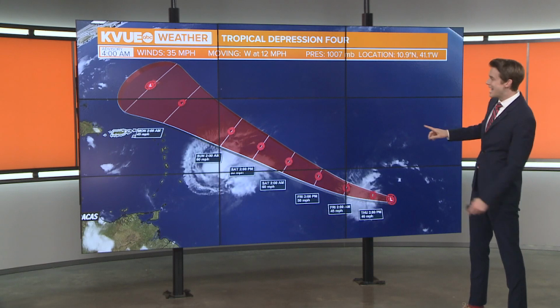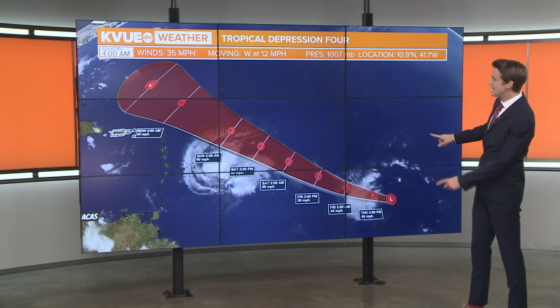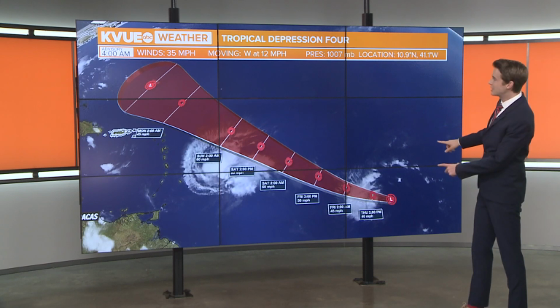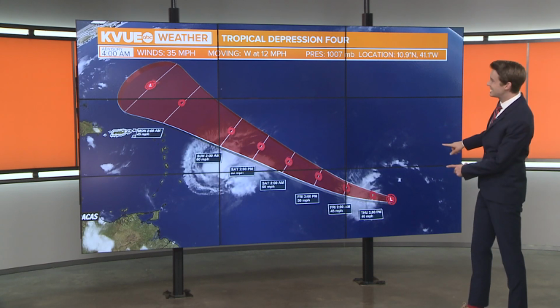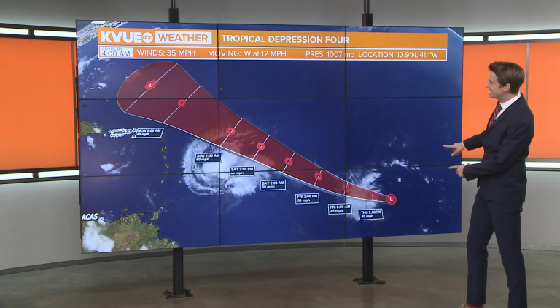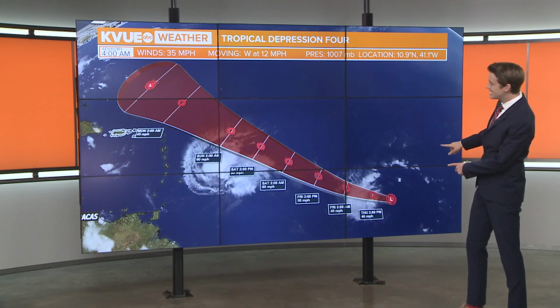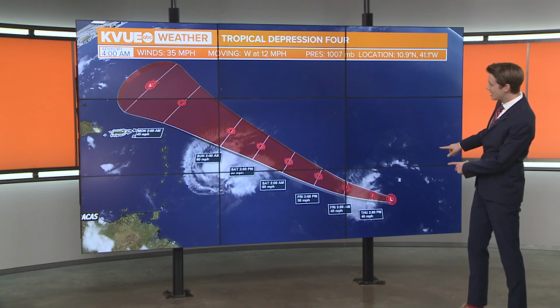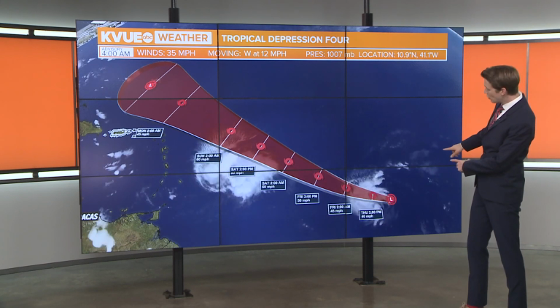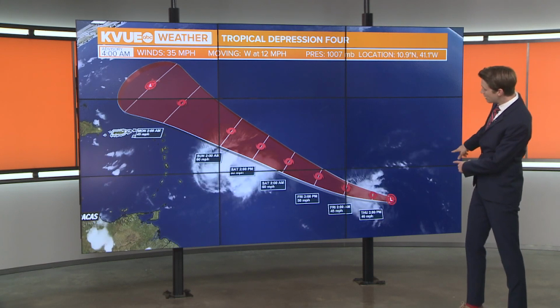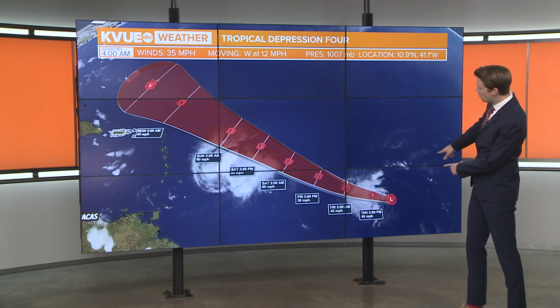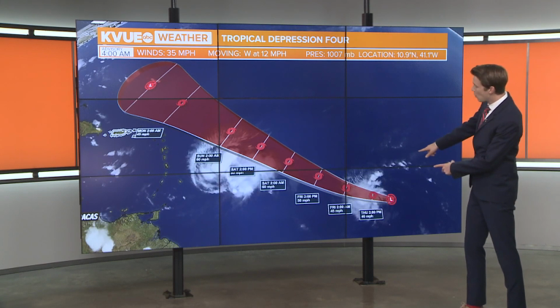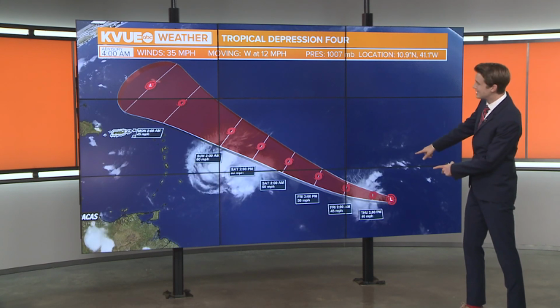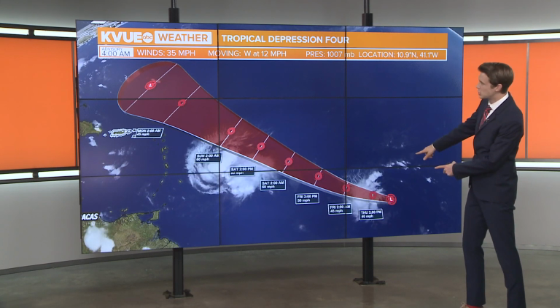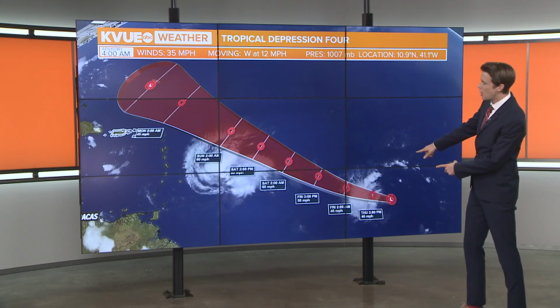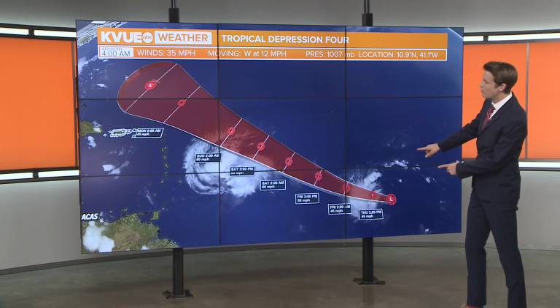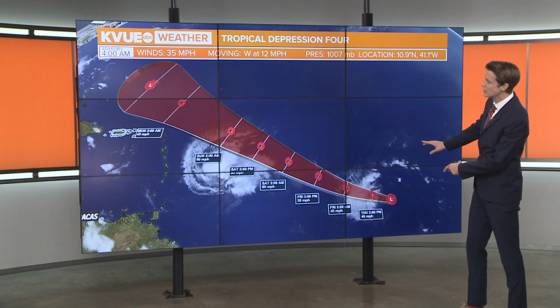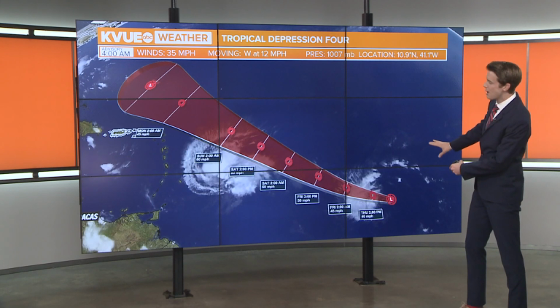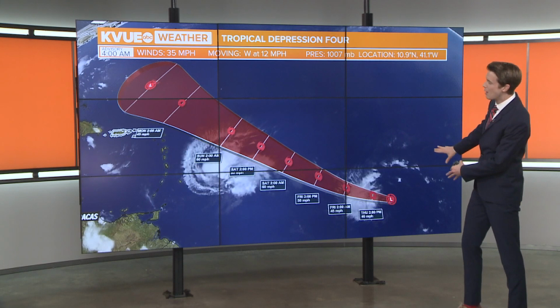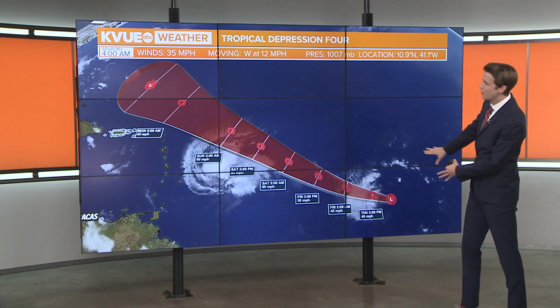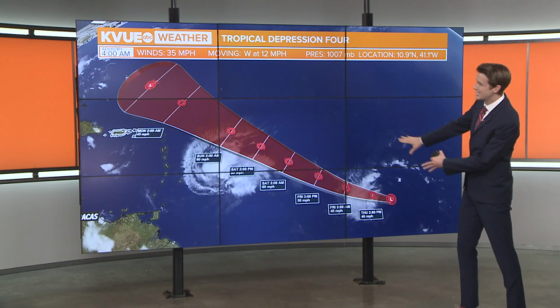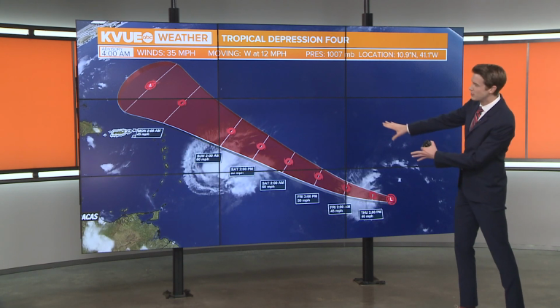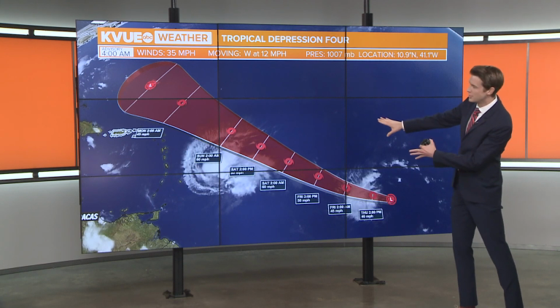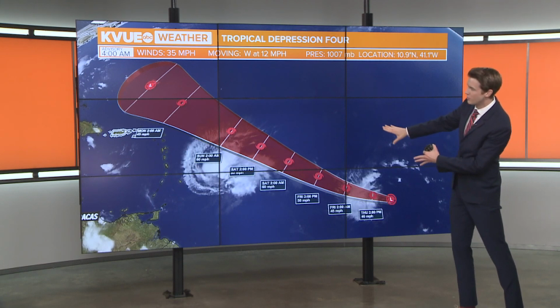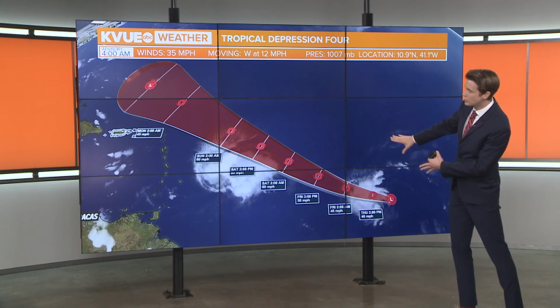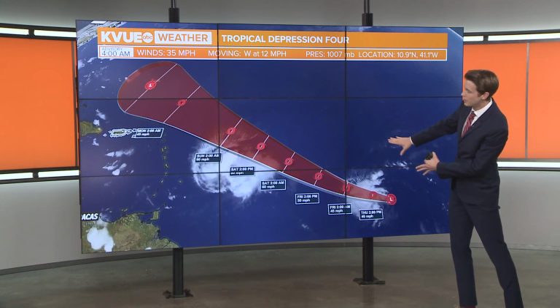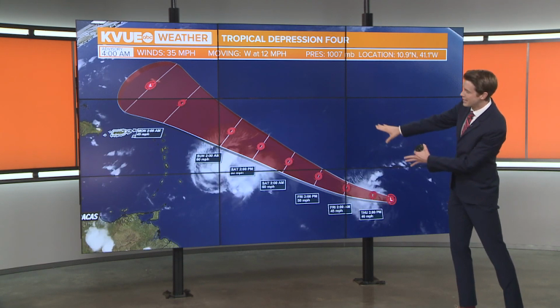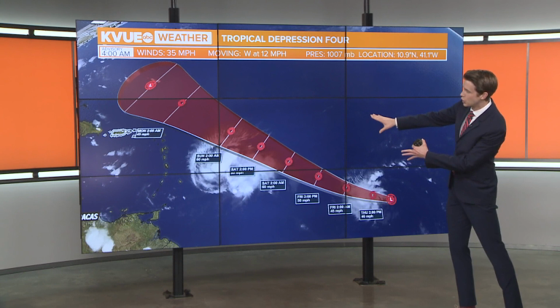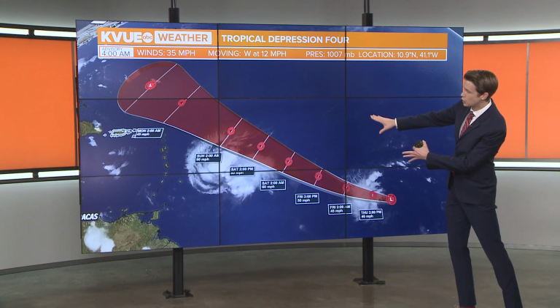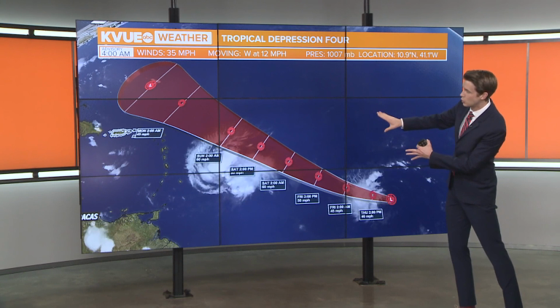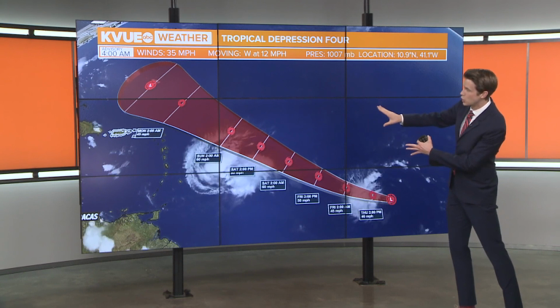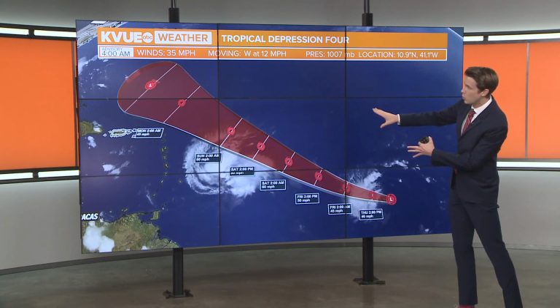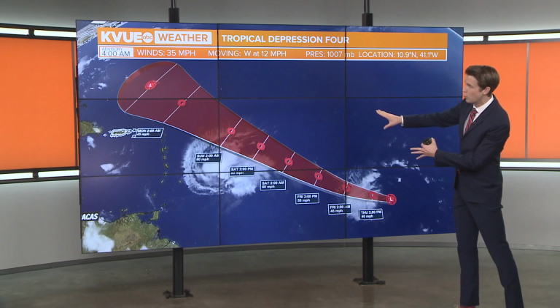And as you can see, this is currently moving west at 12 miles per hour, but is expected to eventually make a turn towards the northwest.